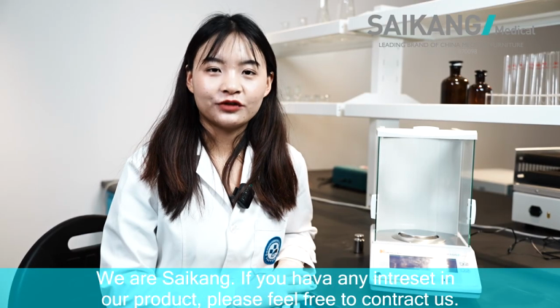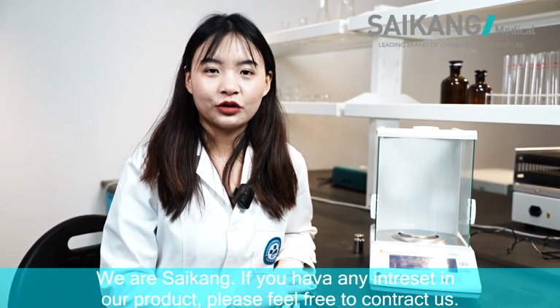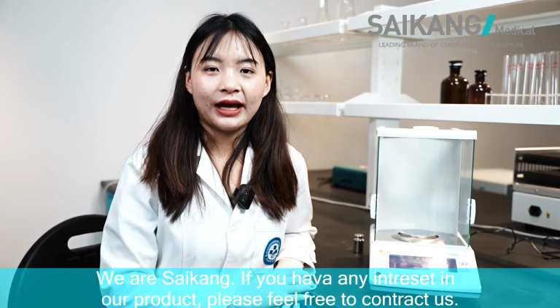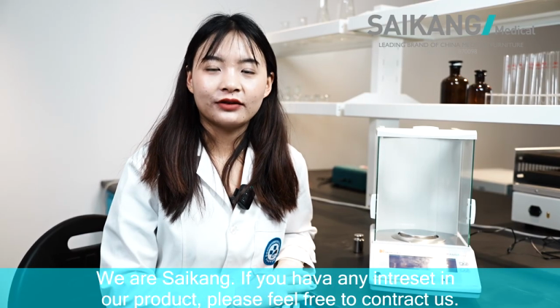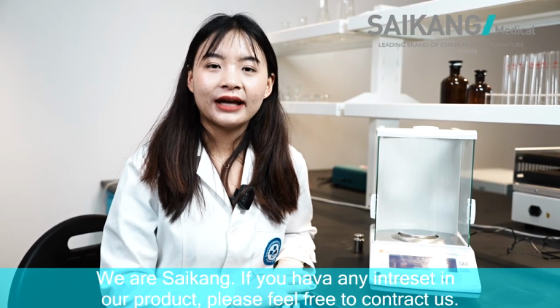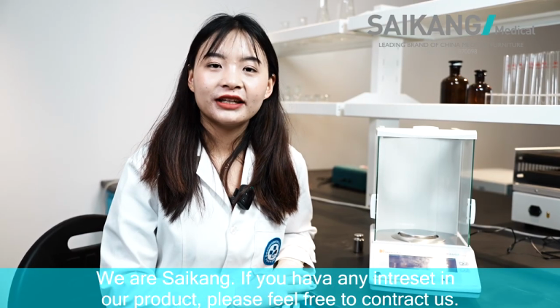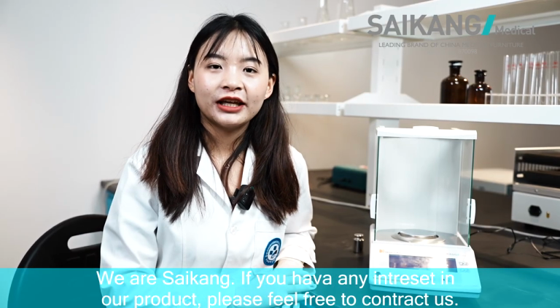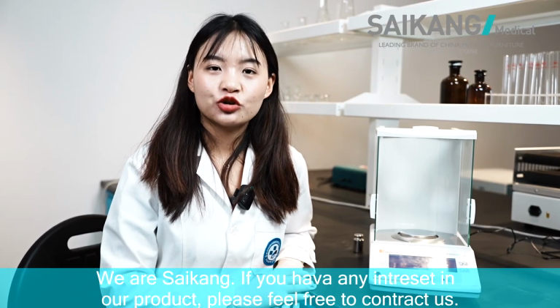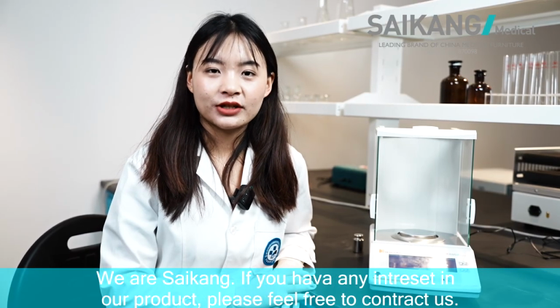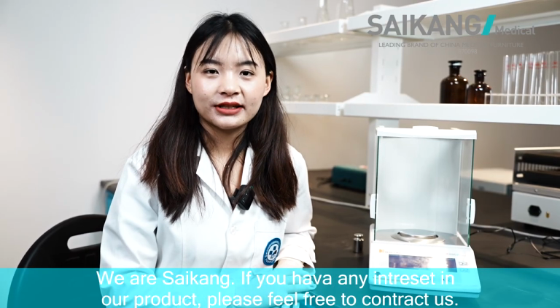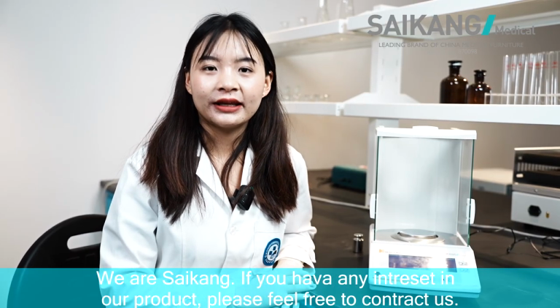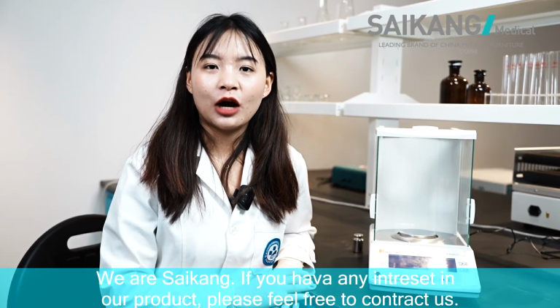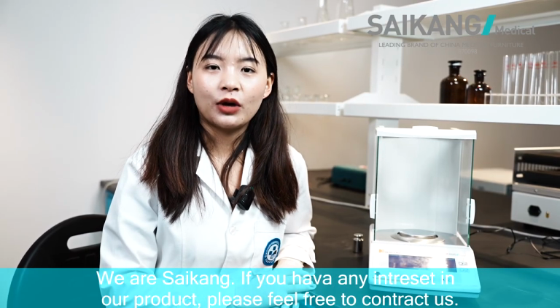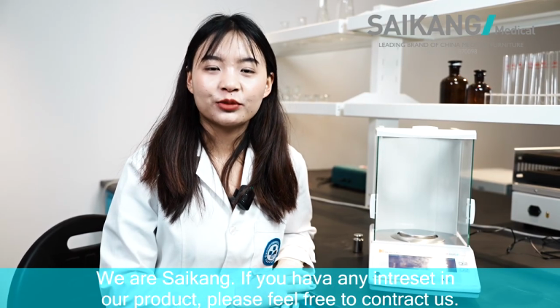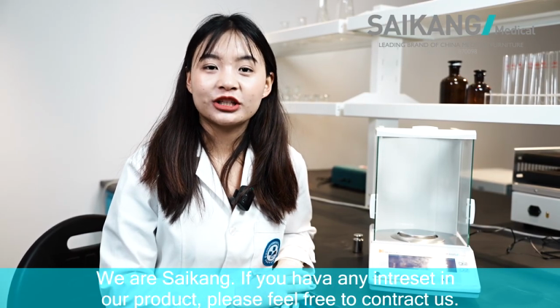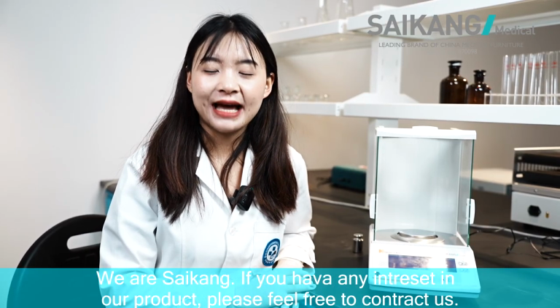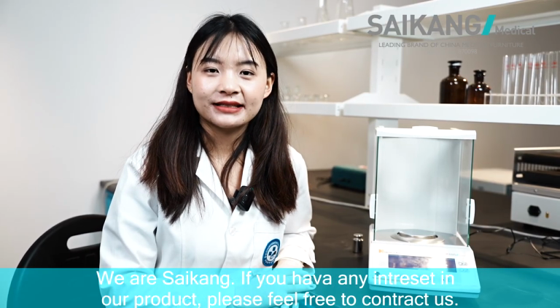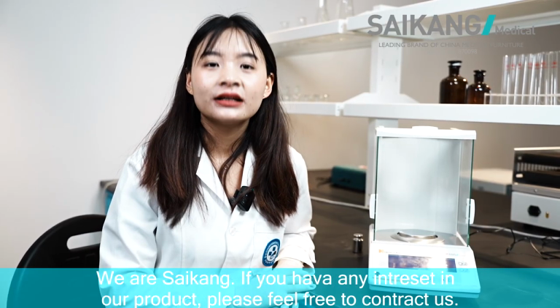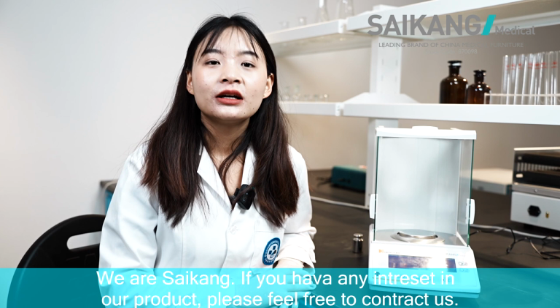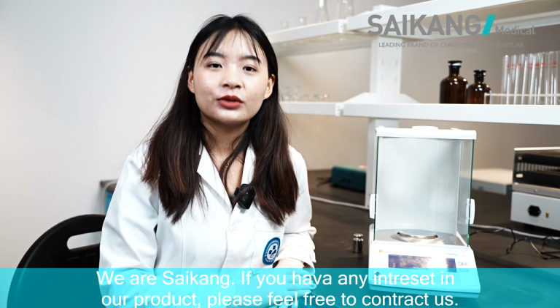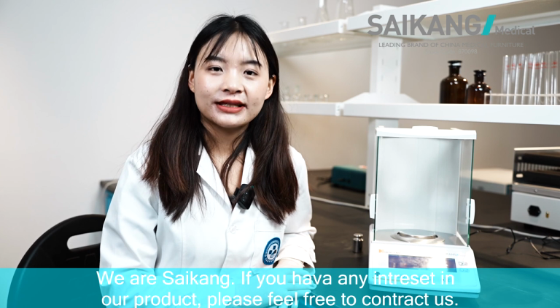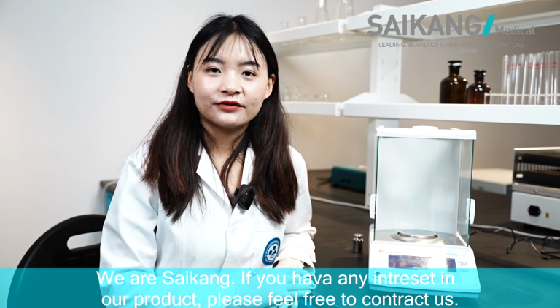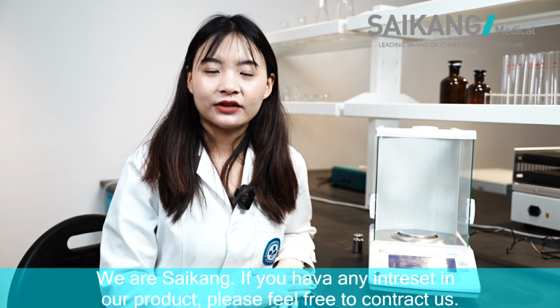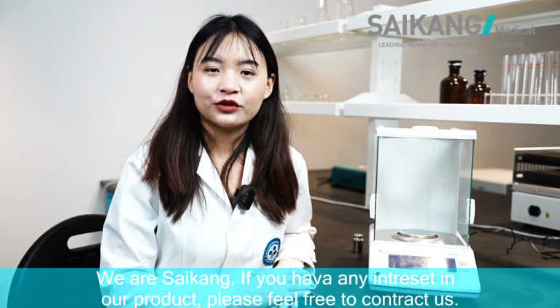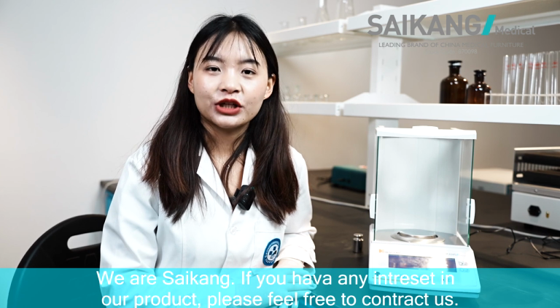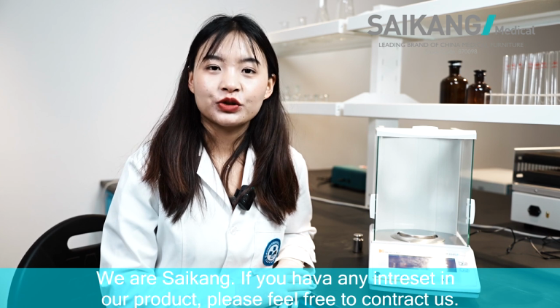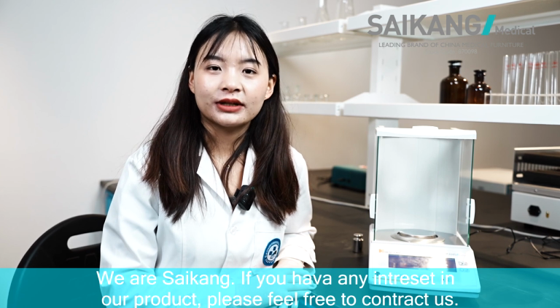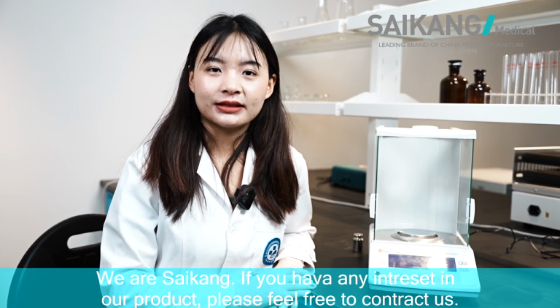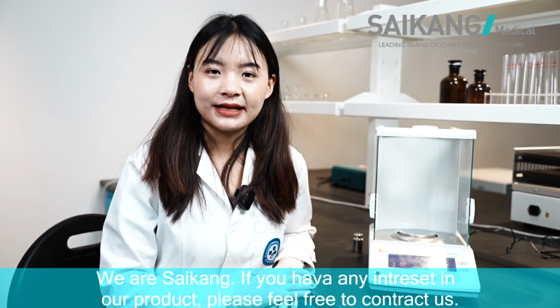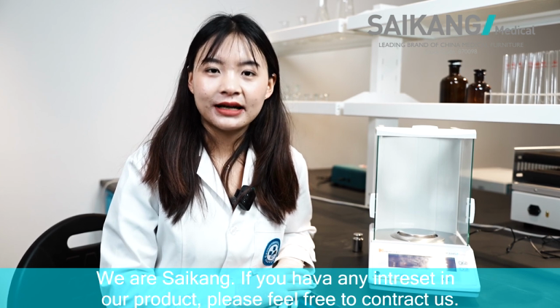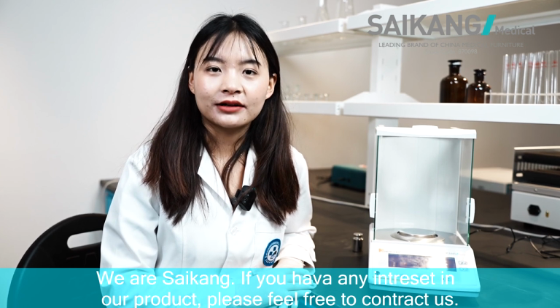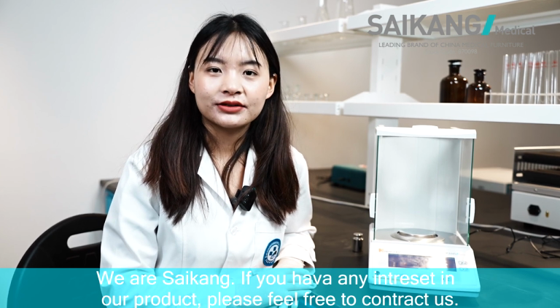If you have any interest in our product, please feel free to contact us.